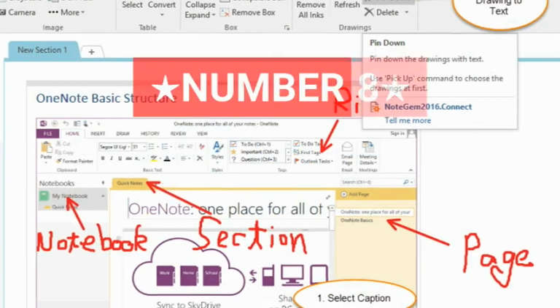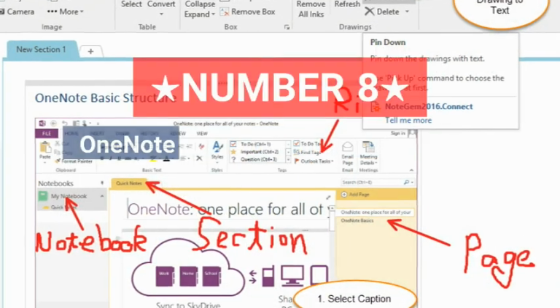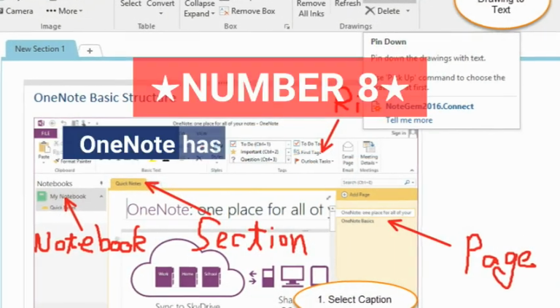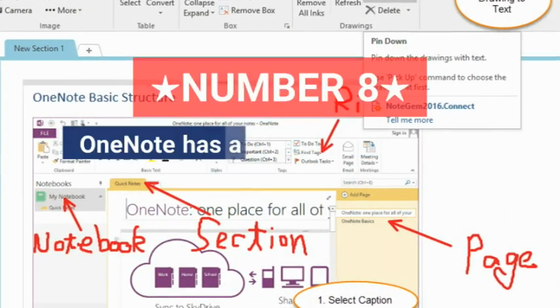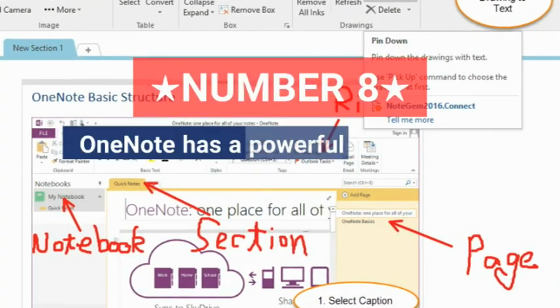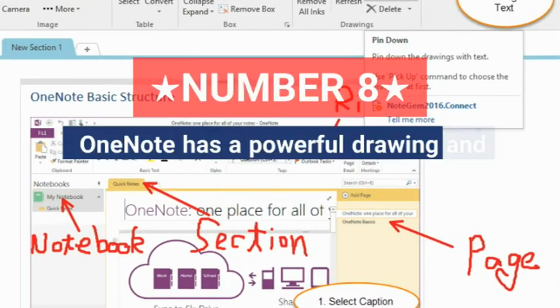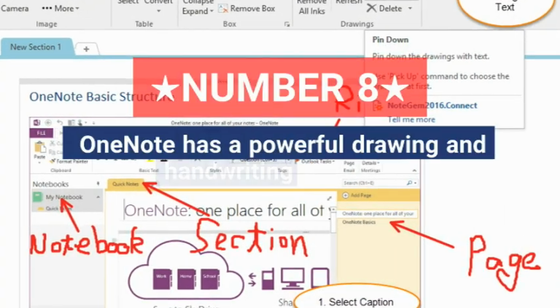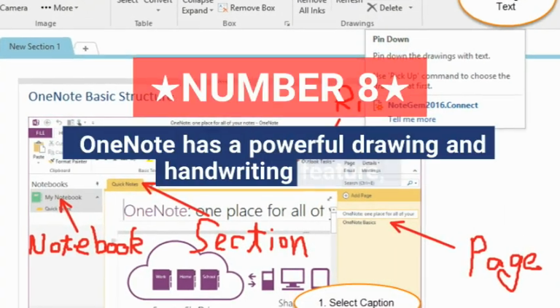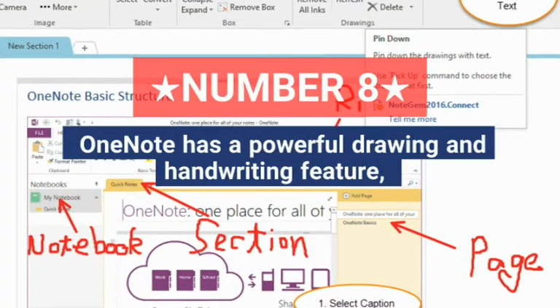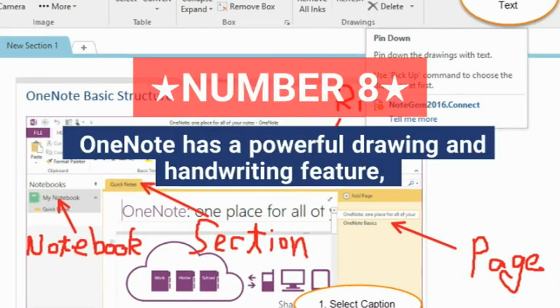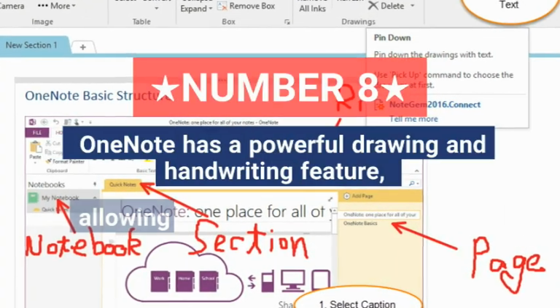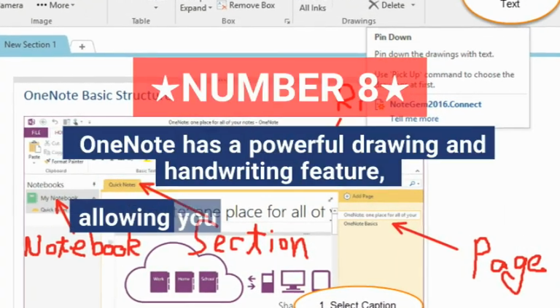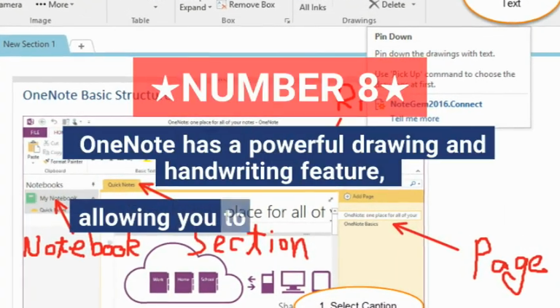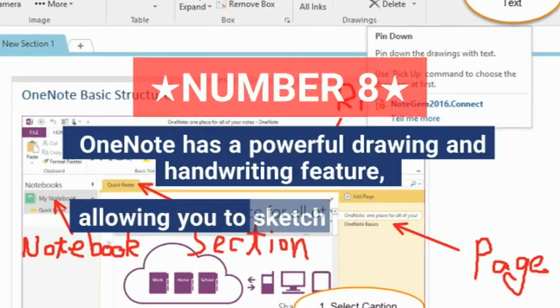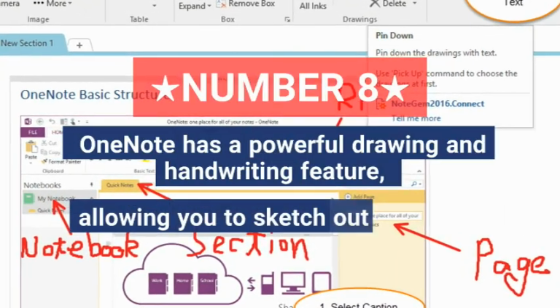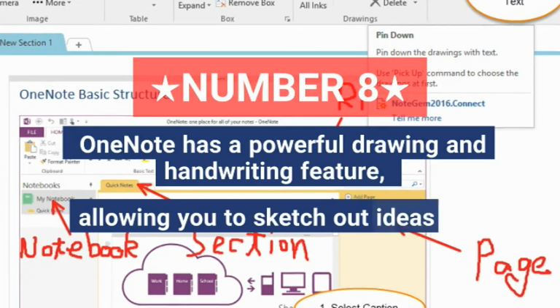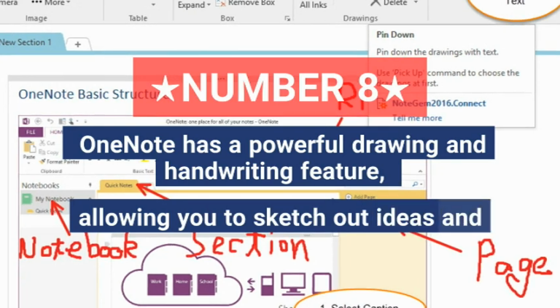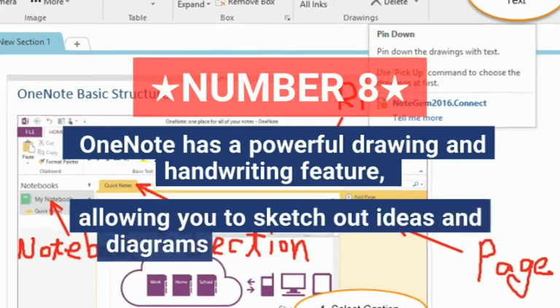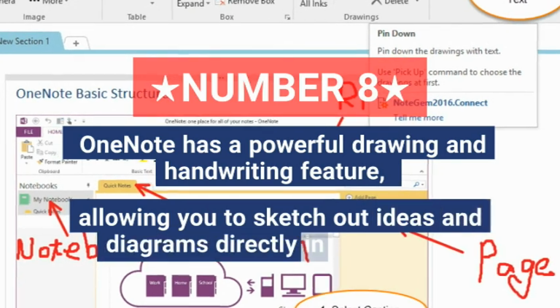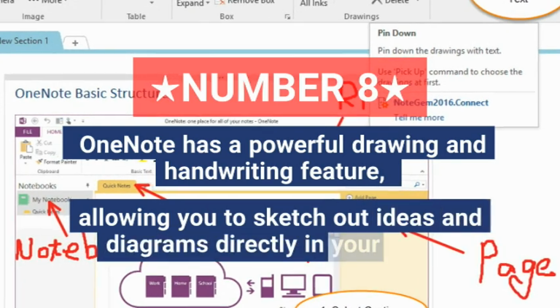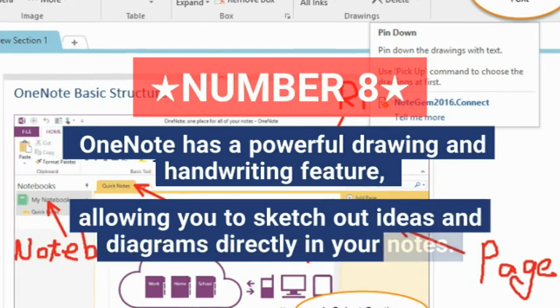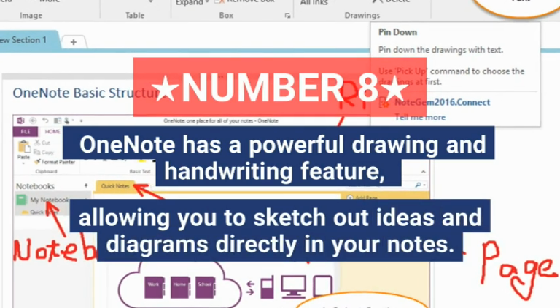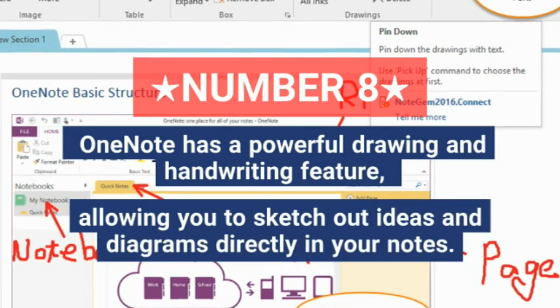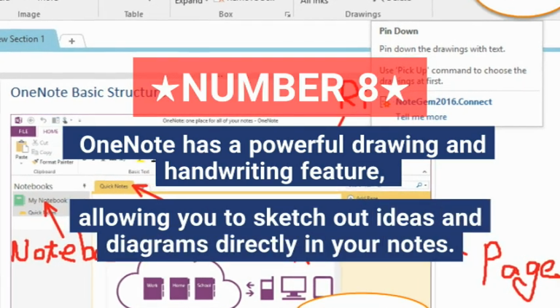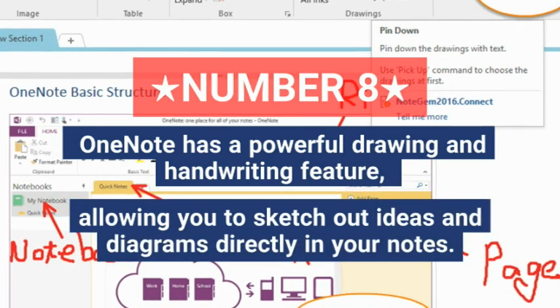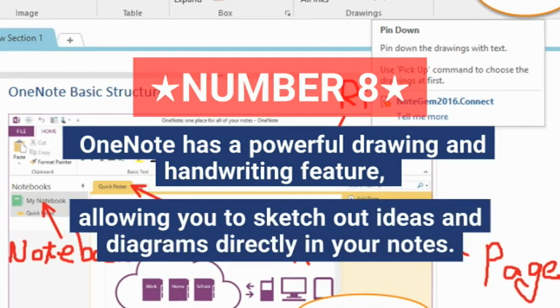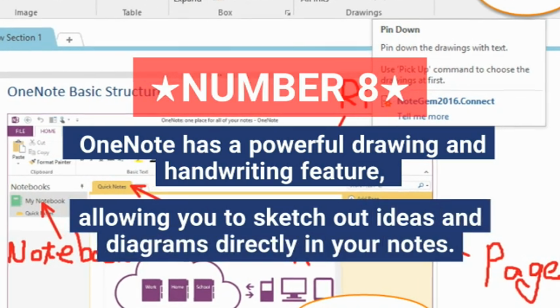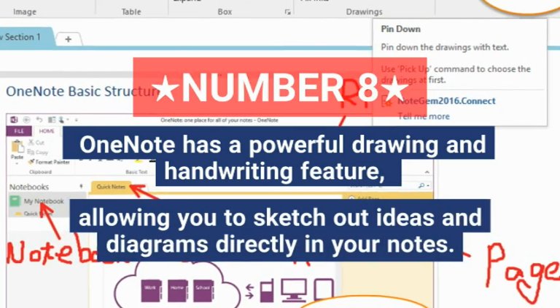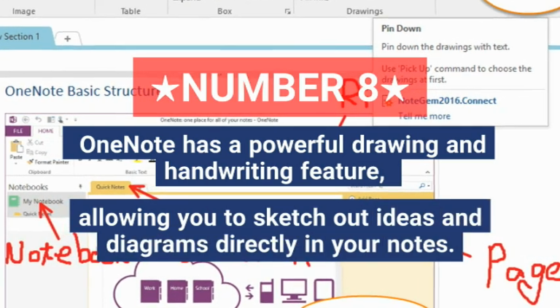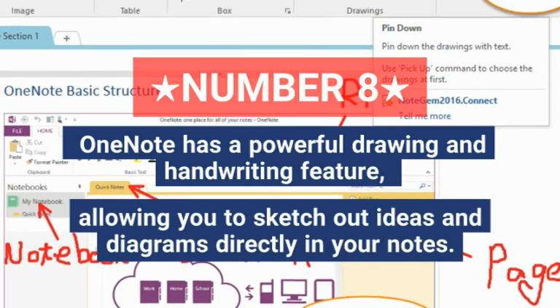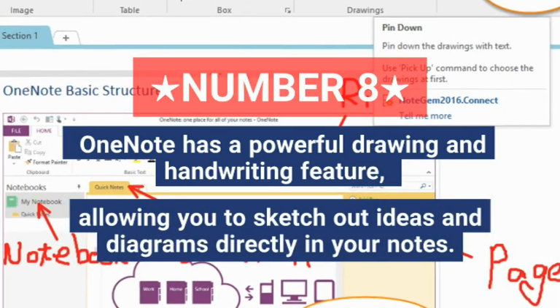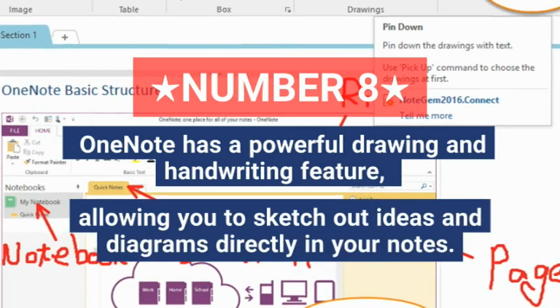Eight, OneNote has a powerful drawing and handwriting feature, allowing you to sketch out ideas and diagrams directly in your notes.